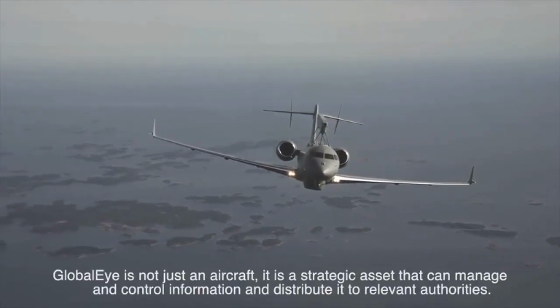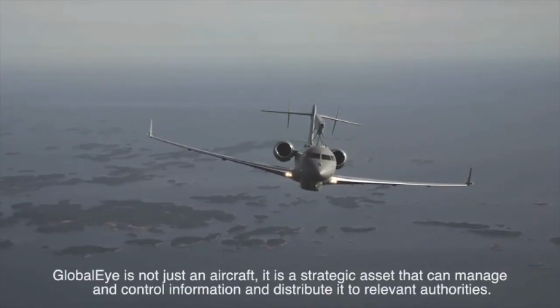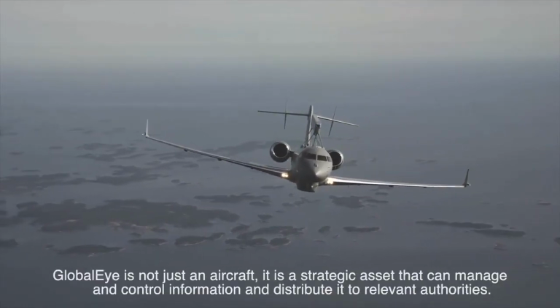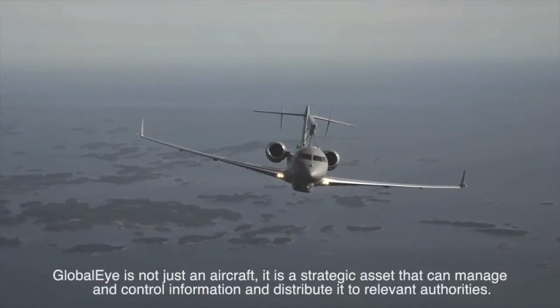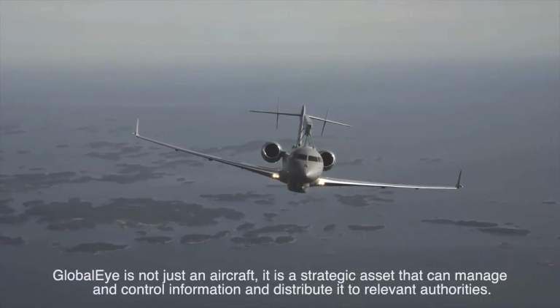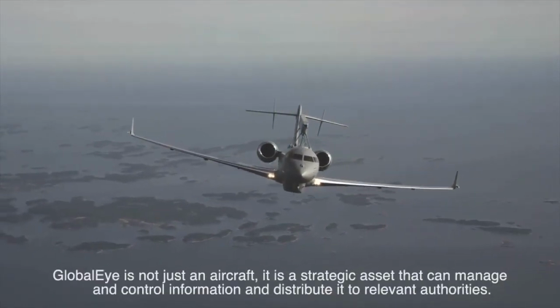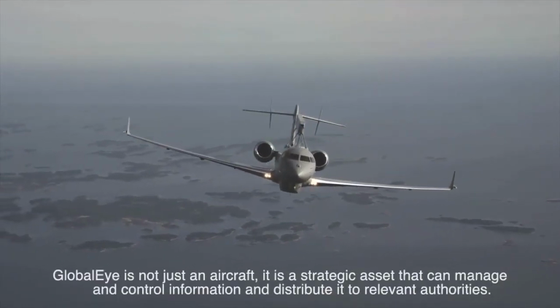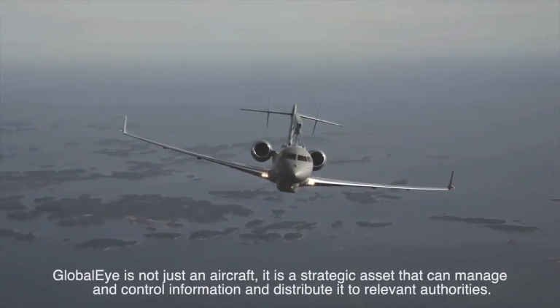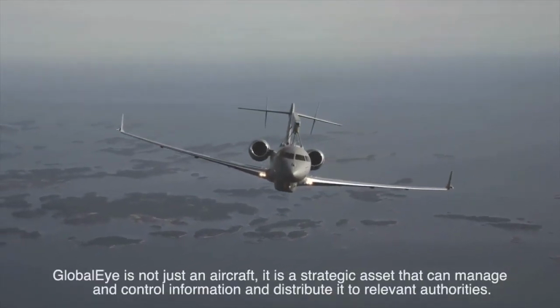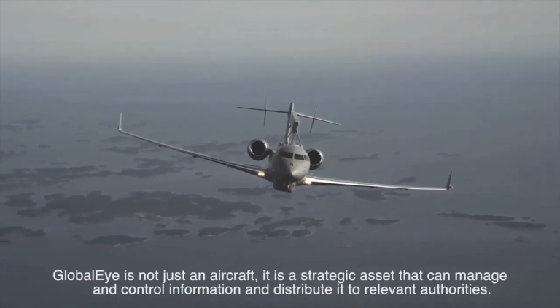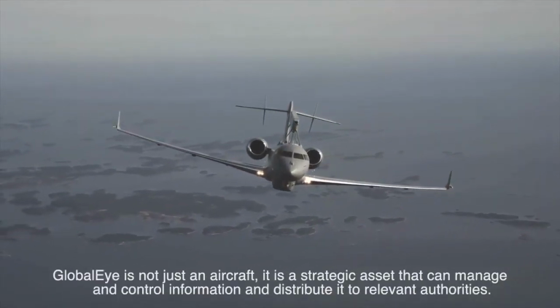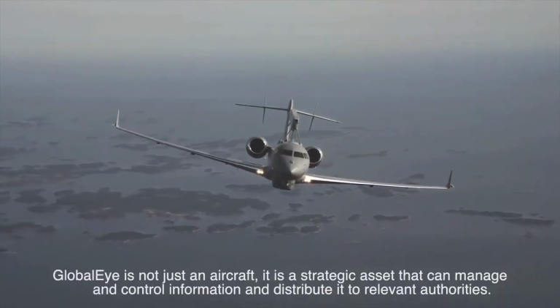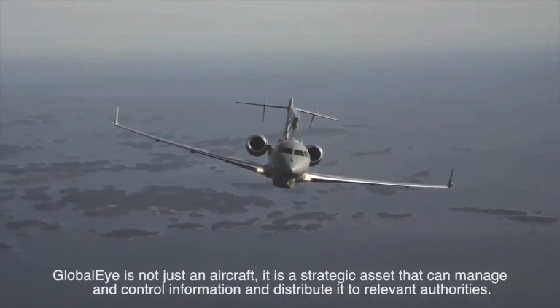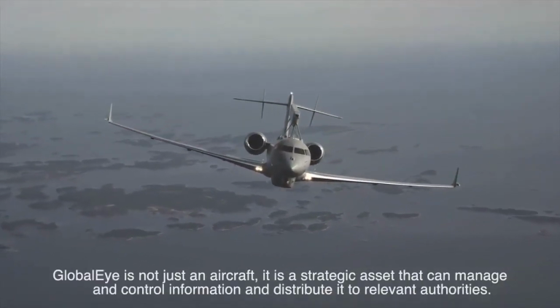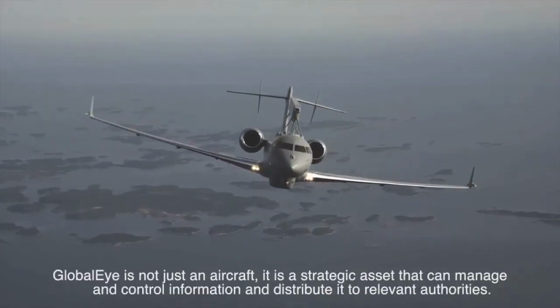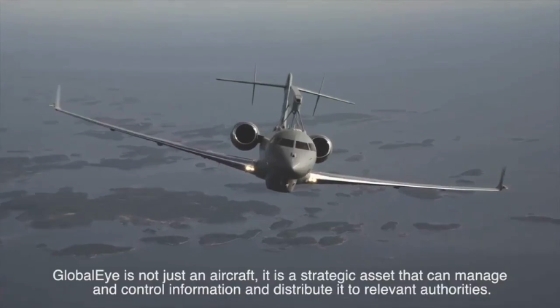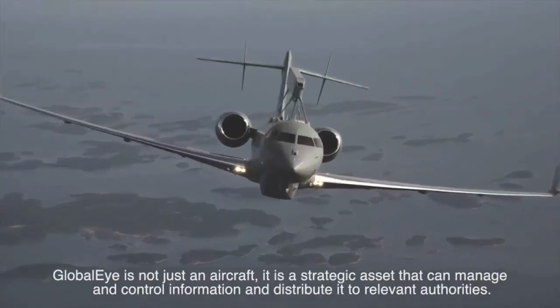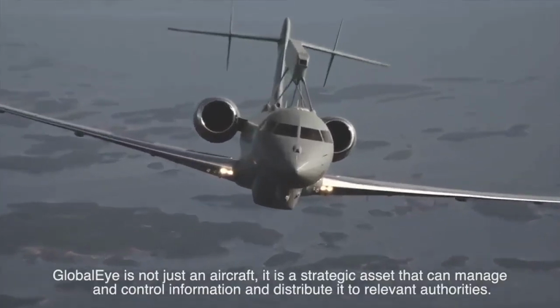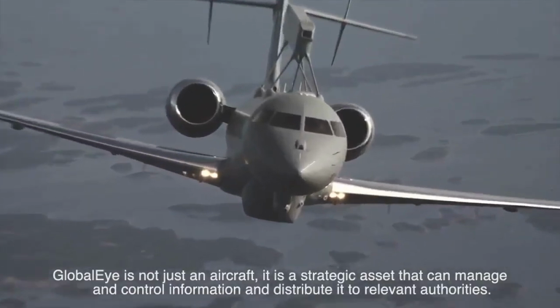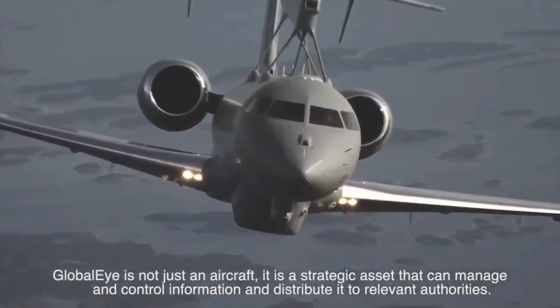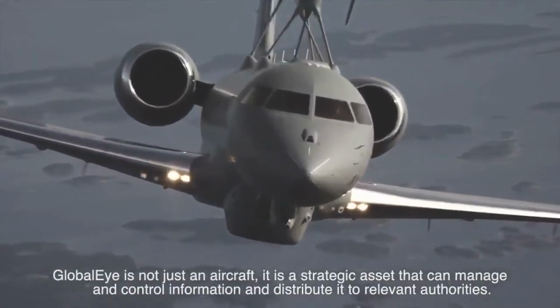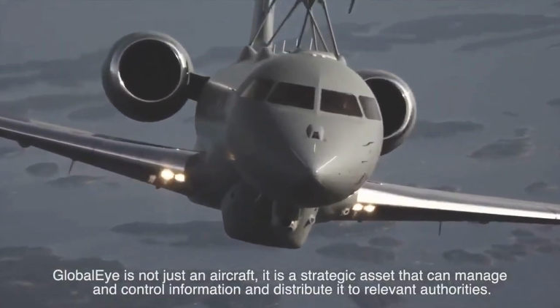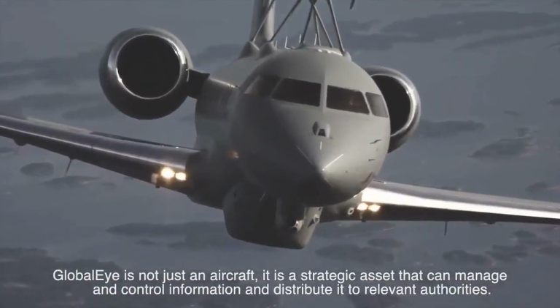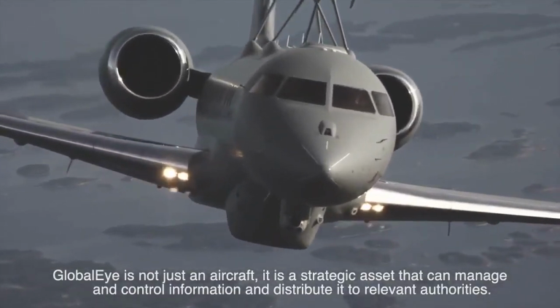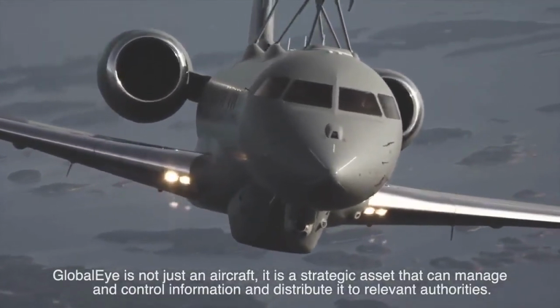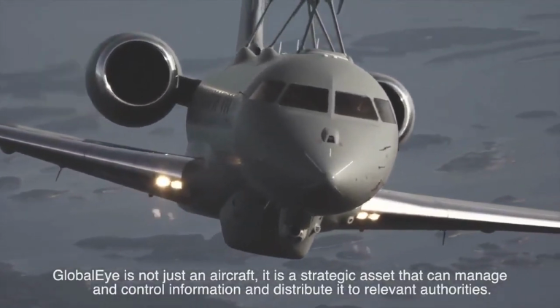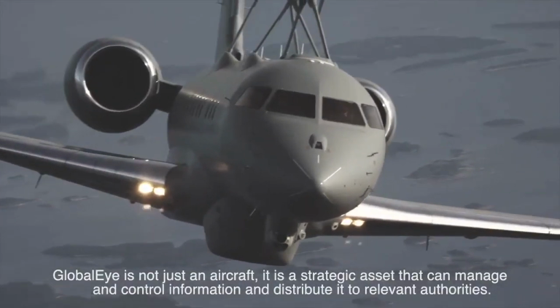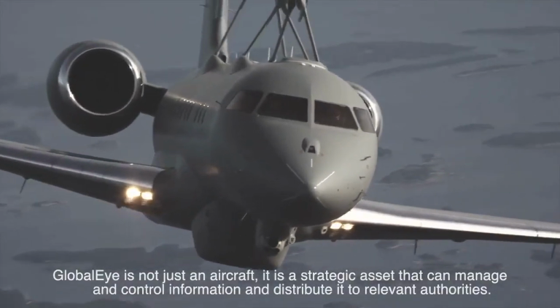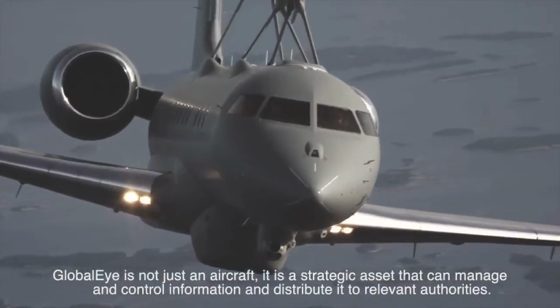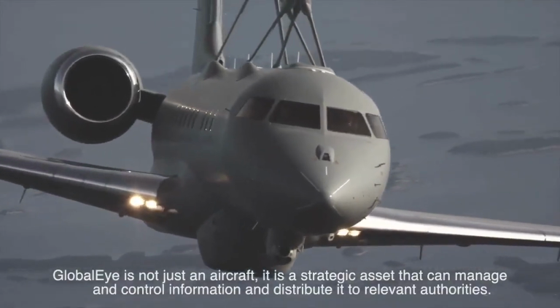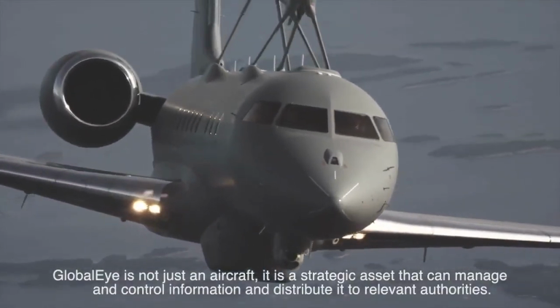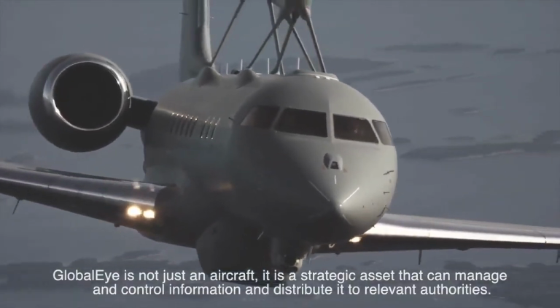The Global Eye is not just an aircraft. It's a strategic asset that can manage and control information, and distribute that to relevant authorities.